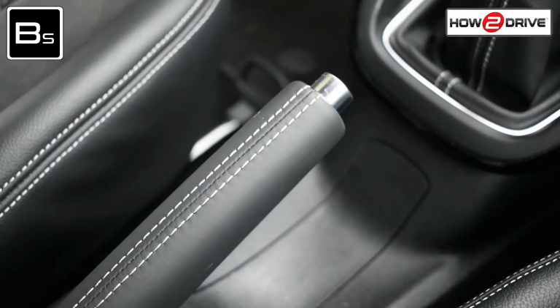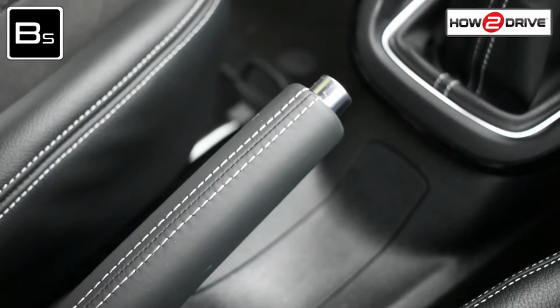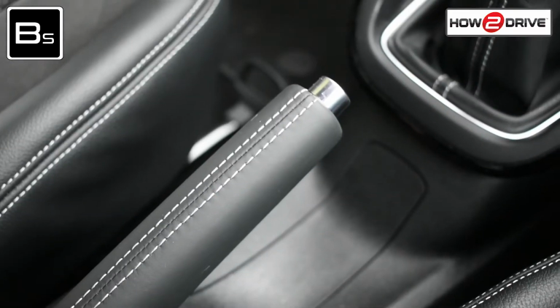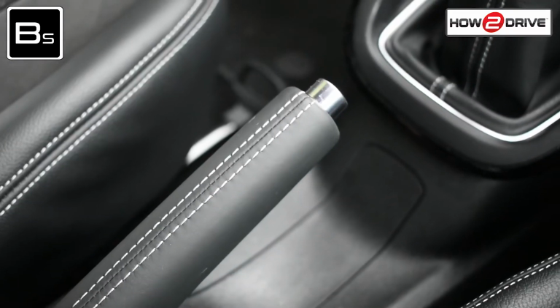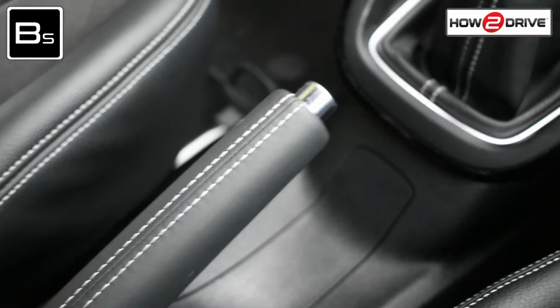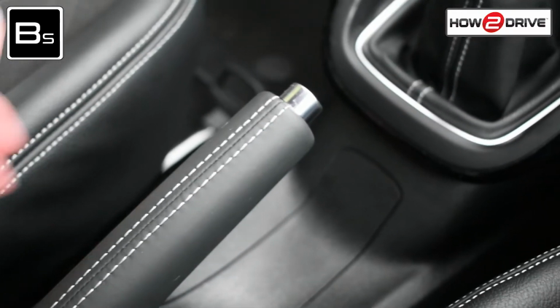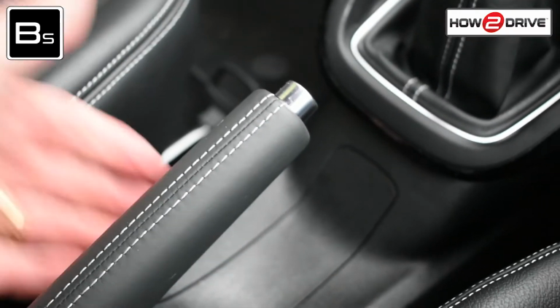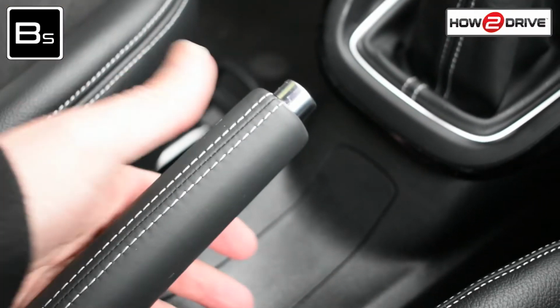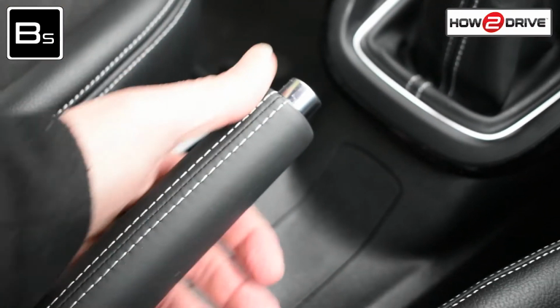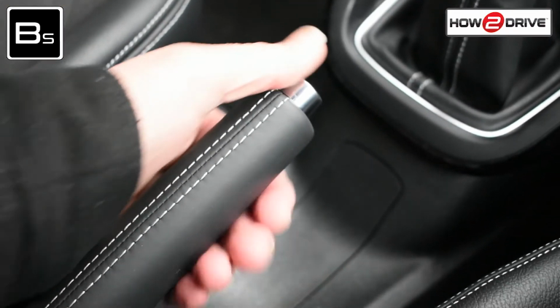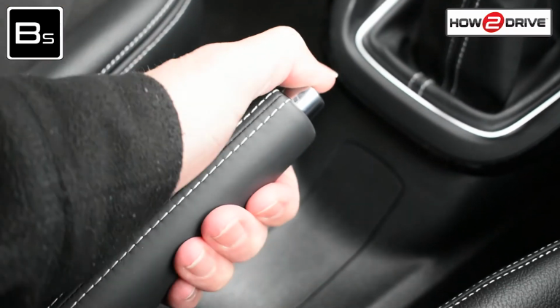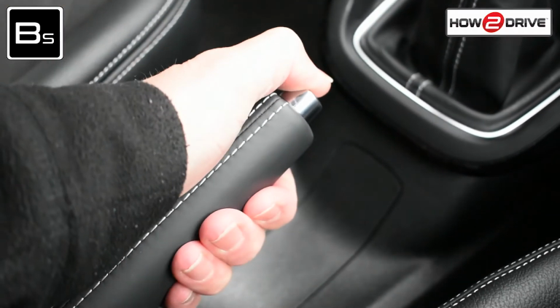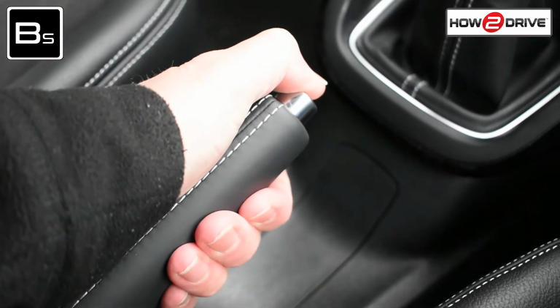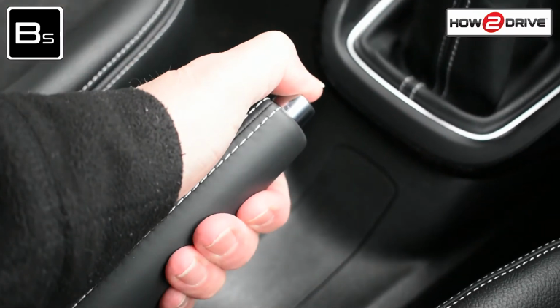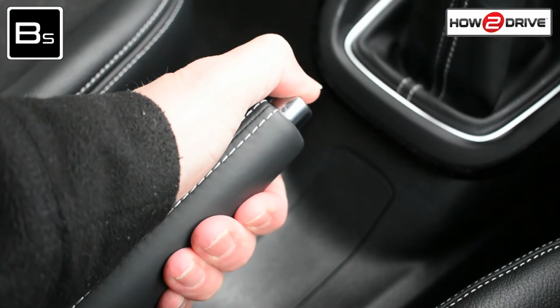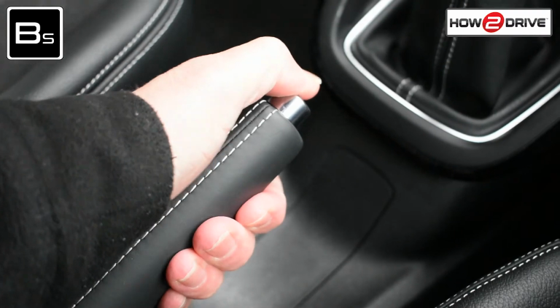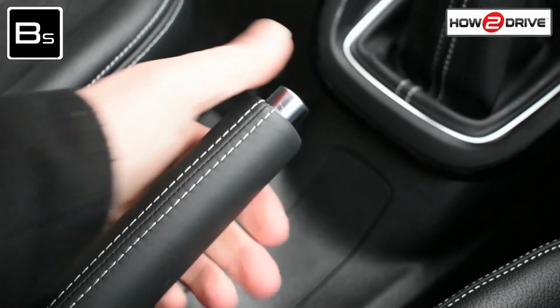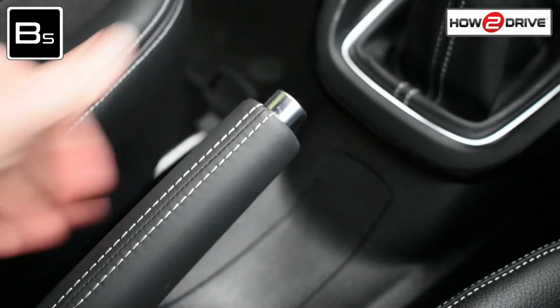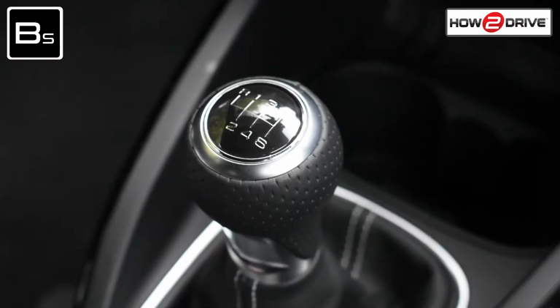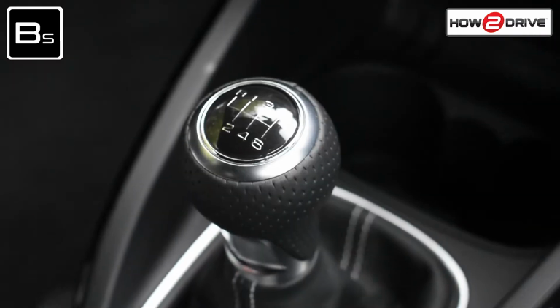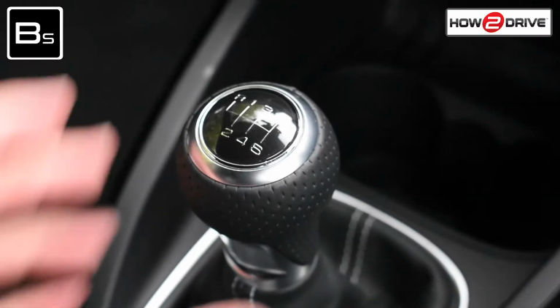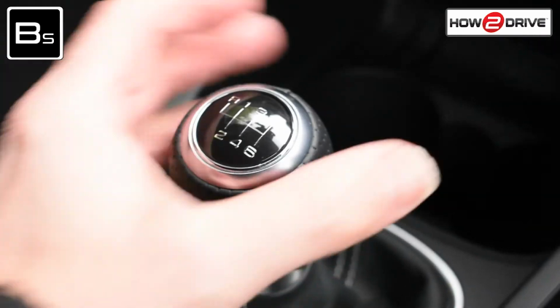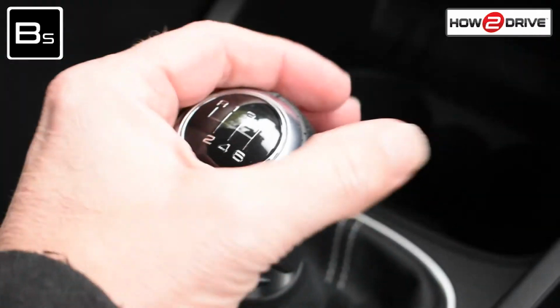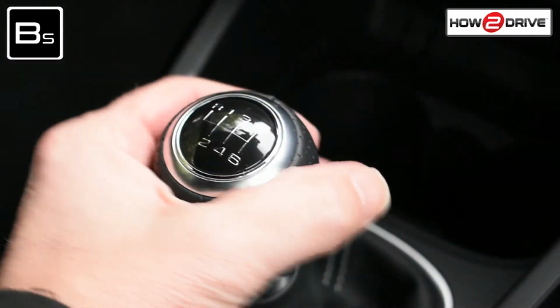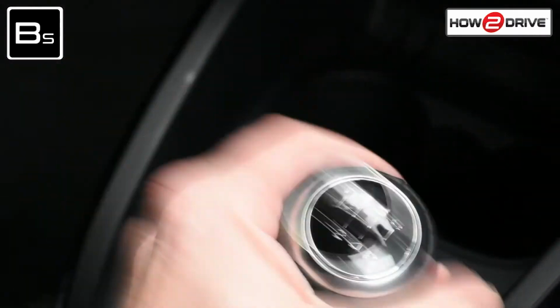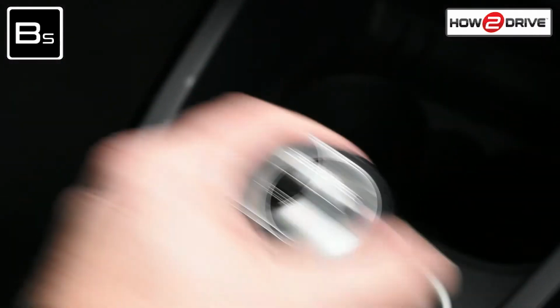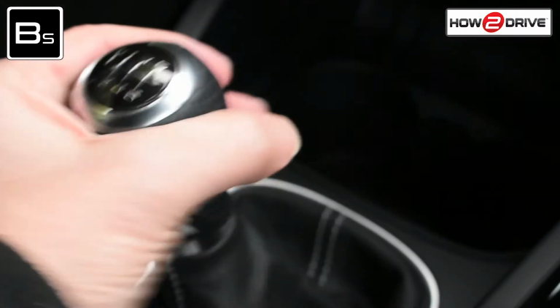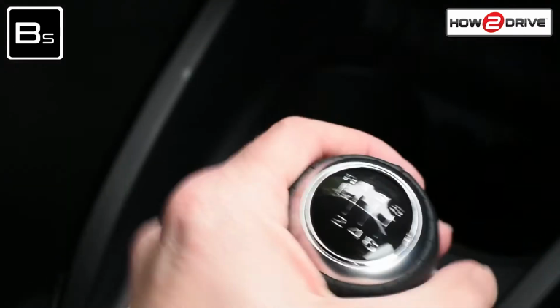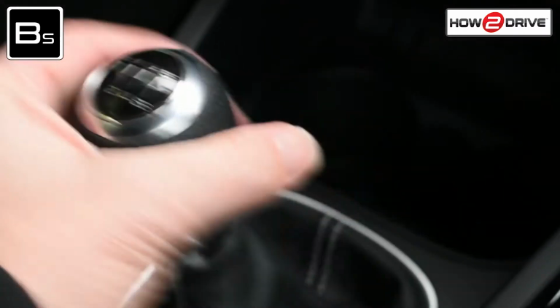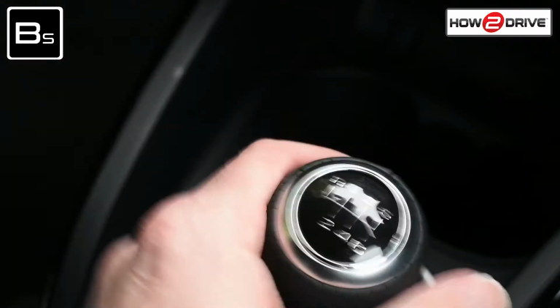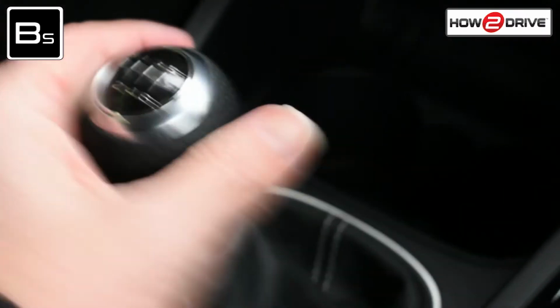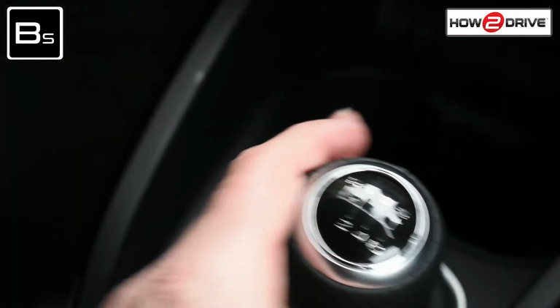First, check the handbrake is on and the gear is in neutral. More about these in our controls tutorial.